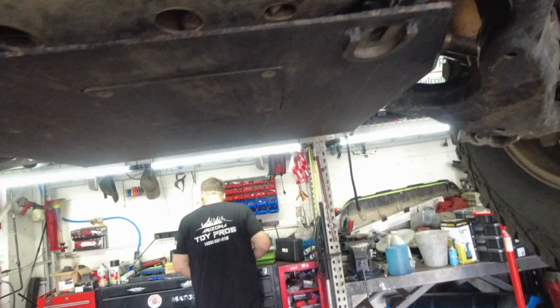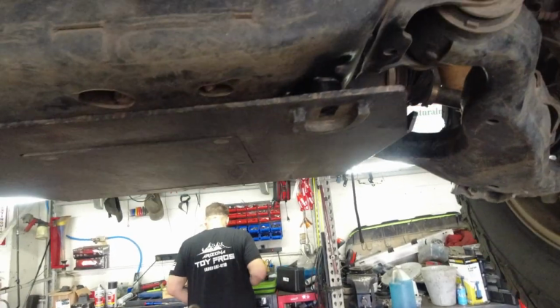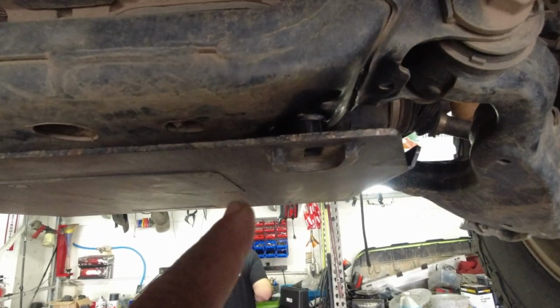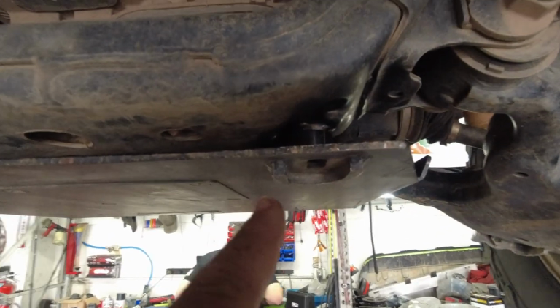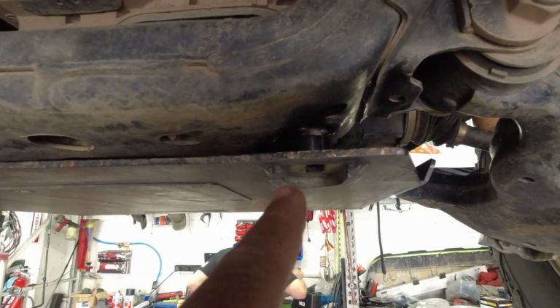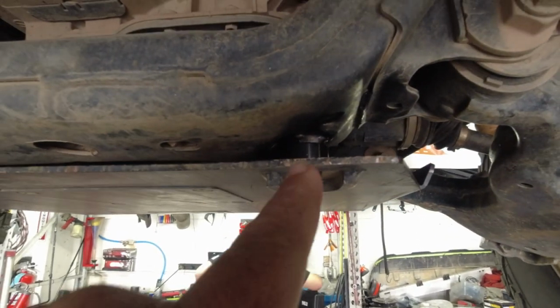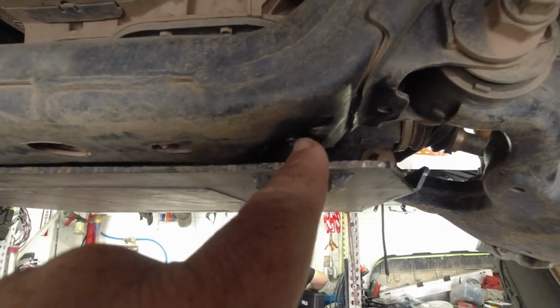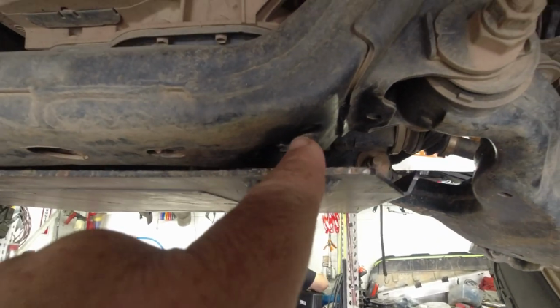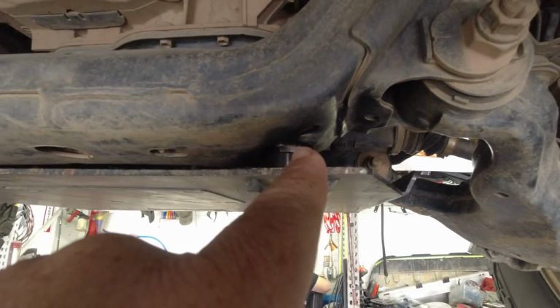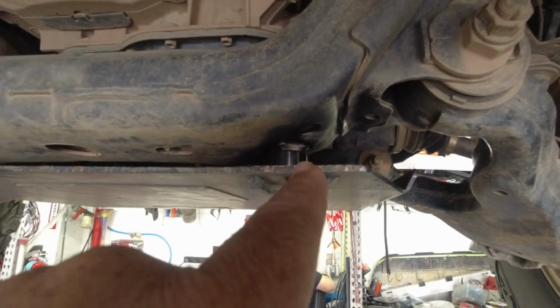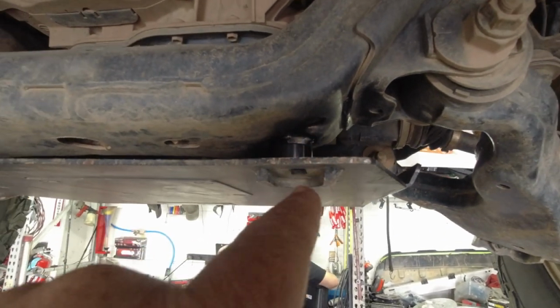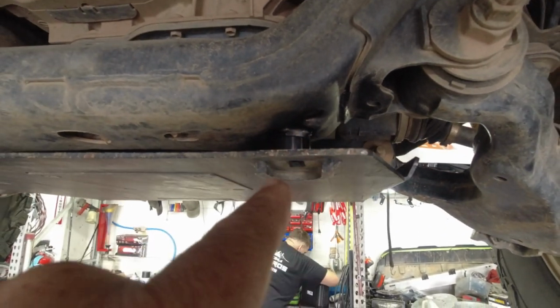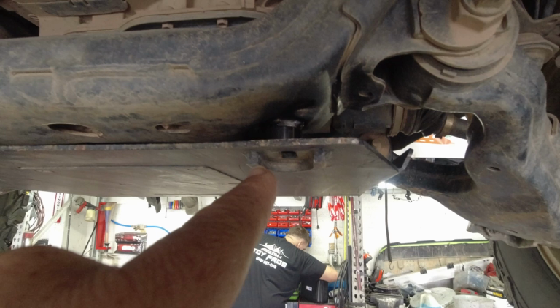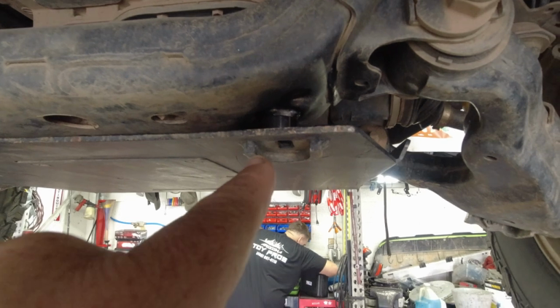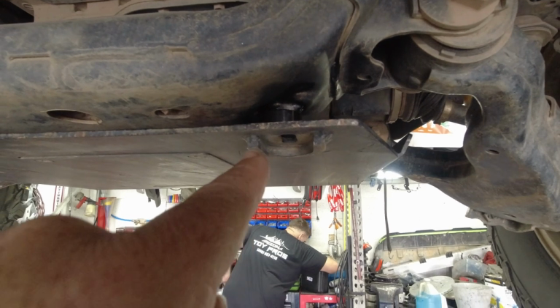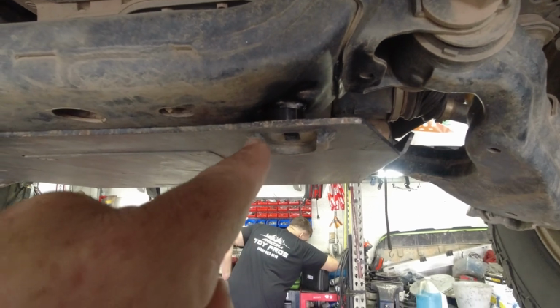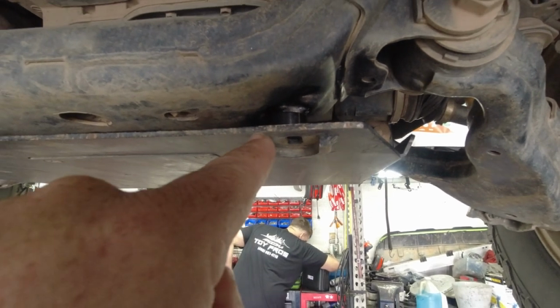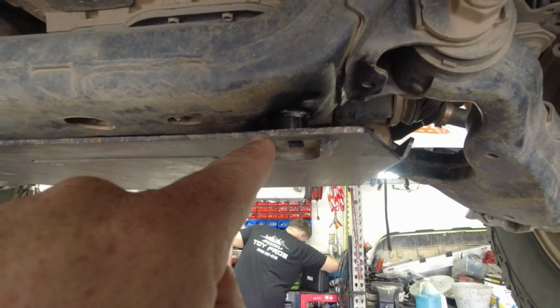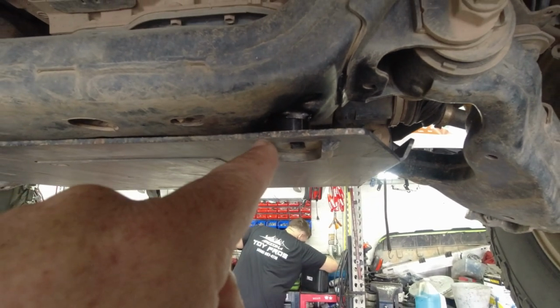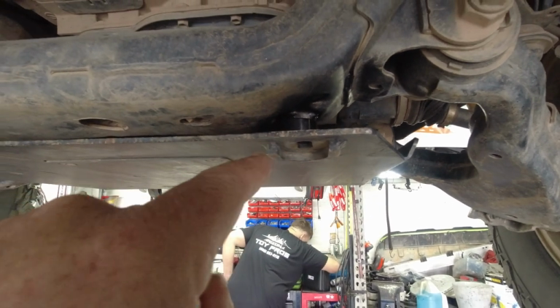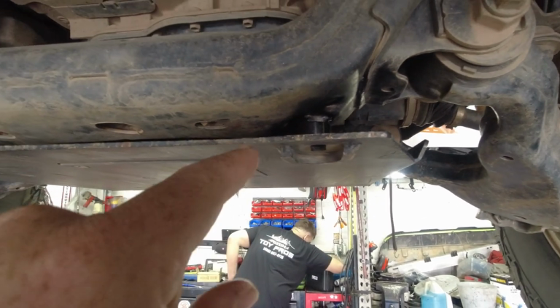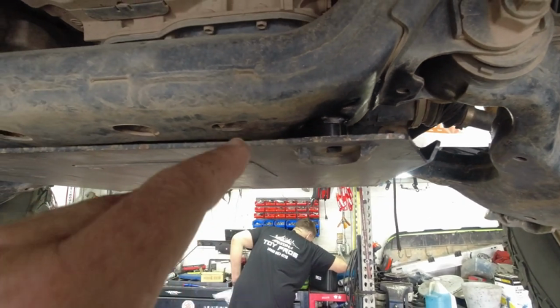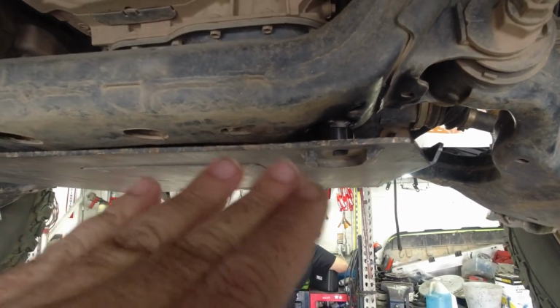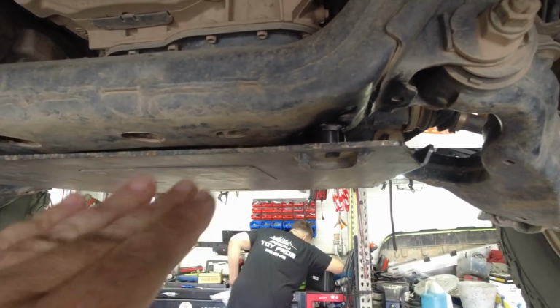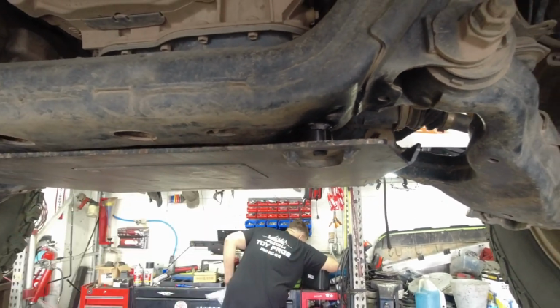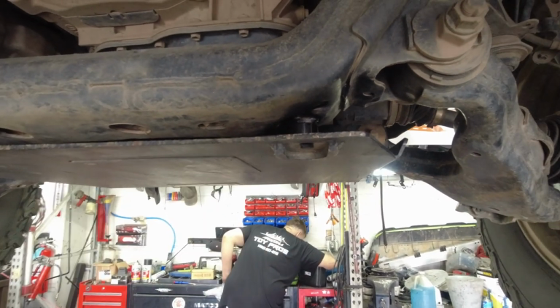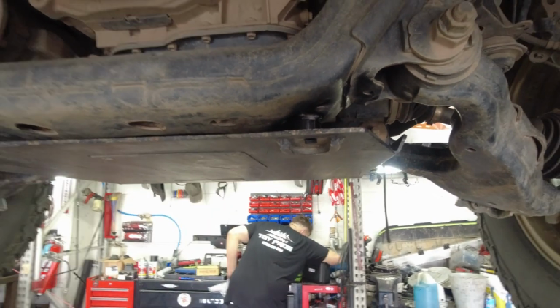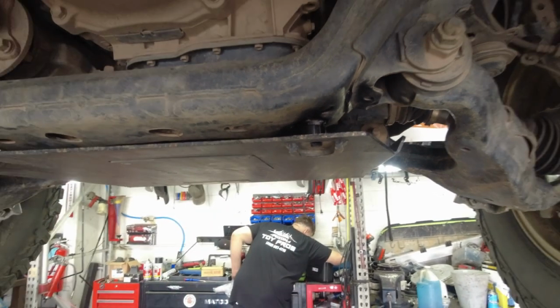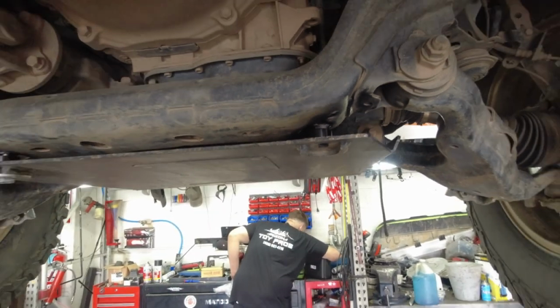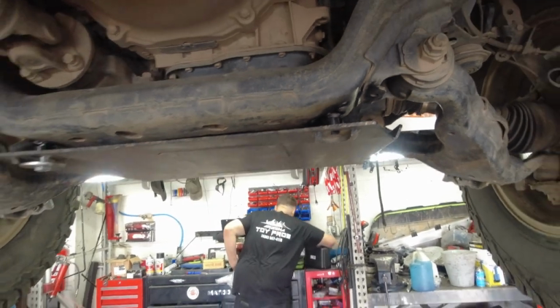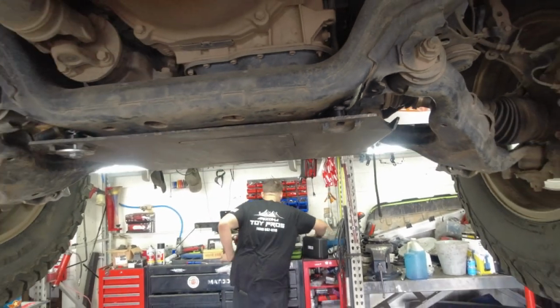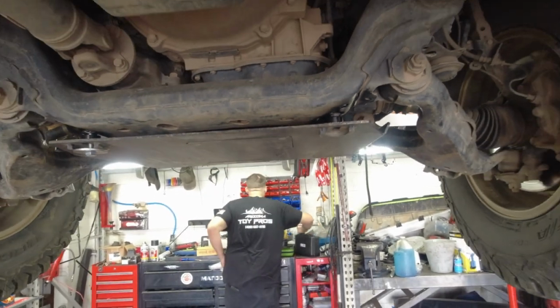Back here we added some spacers, and up front we added some spacers as well, so that way it's sitting nice and neat with no noises.